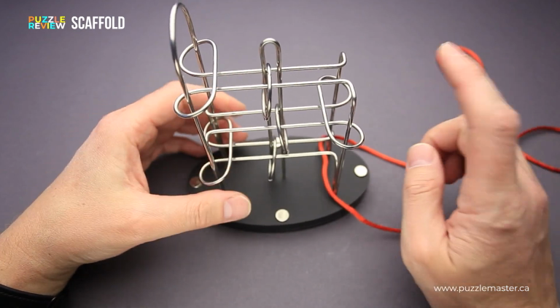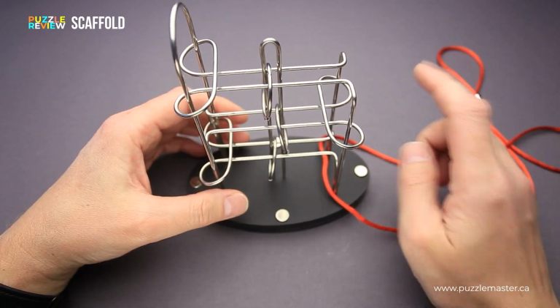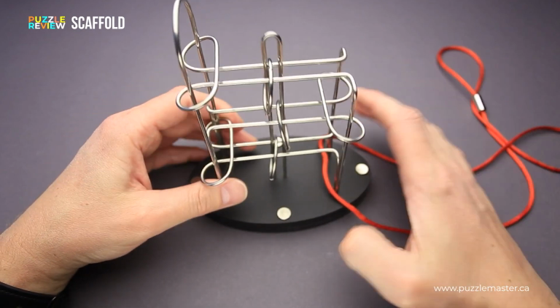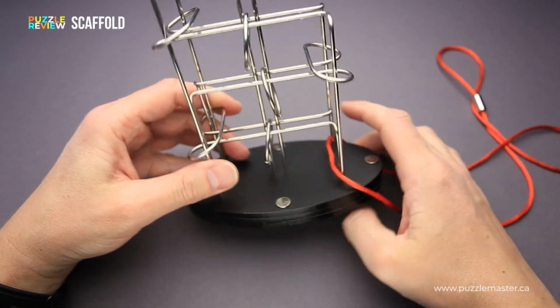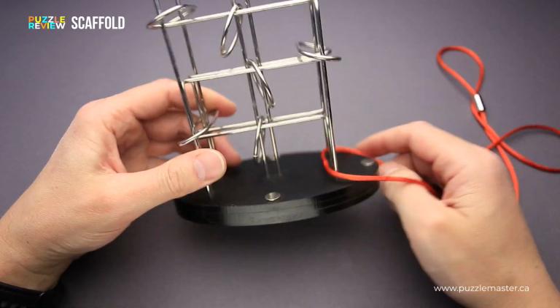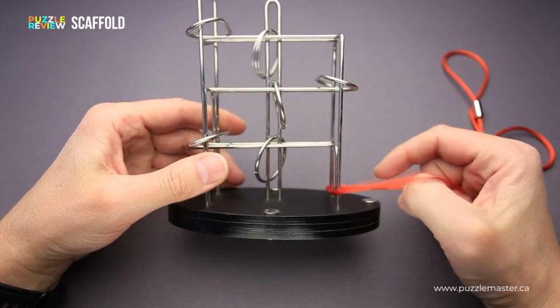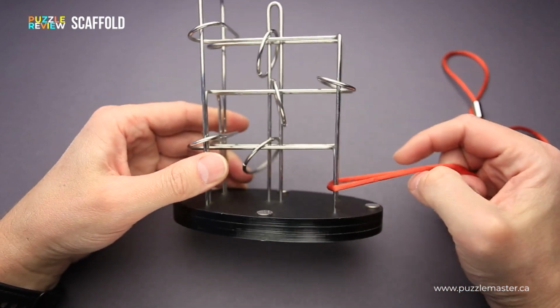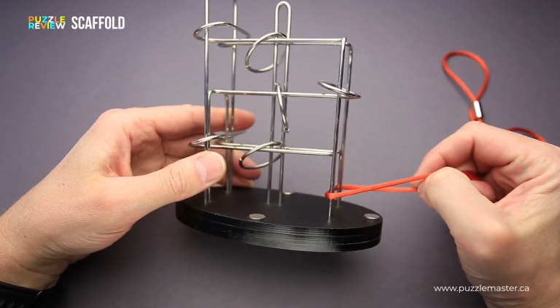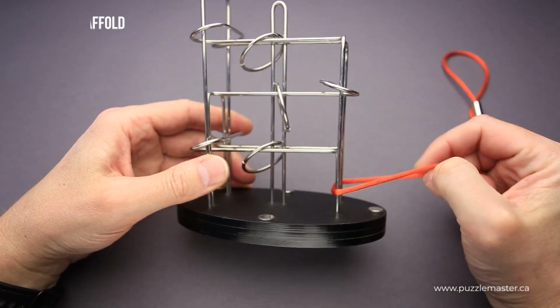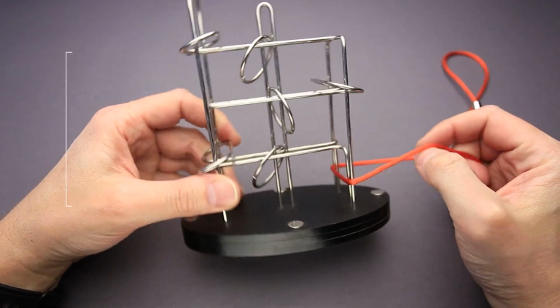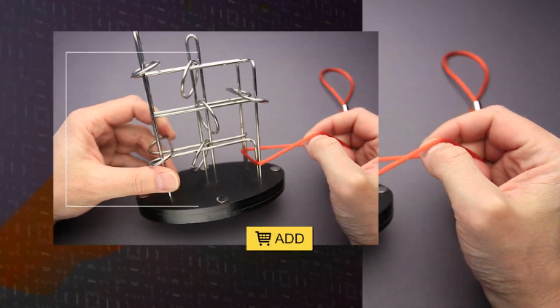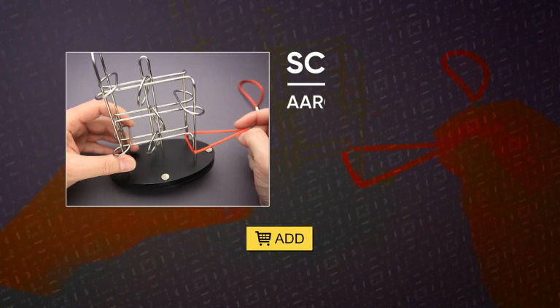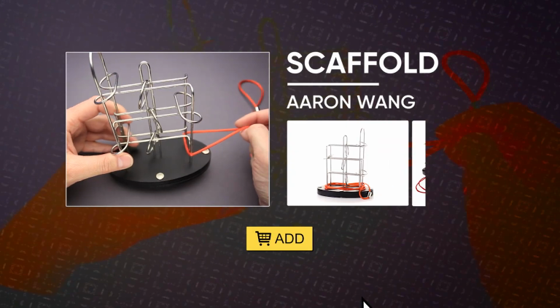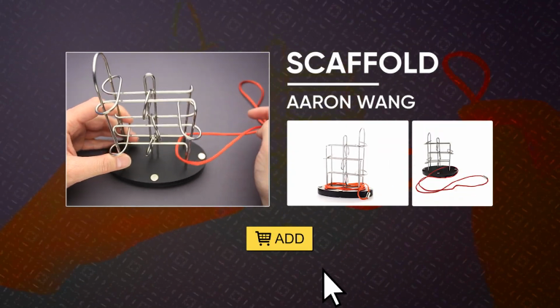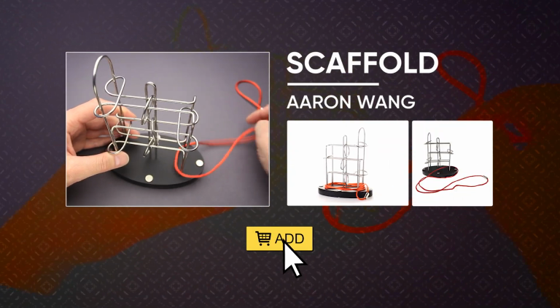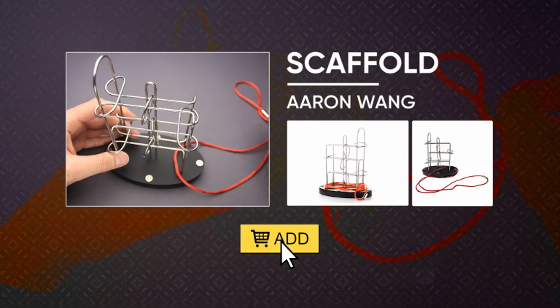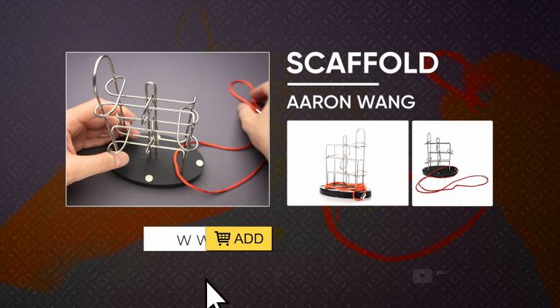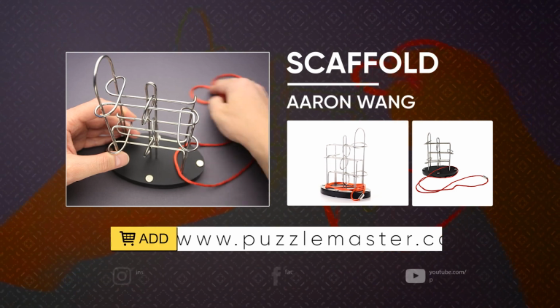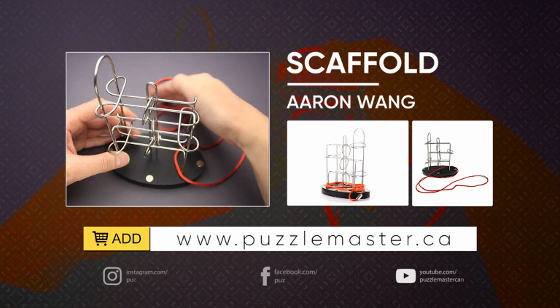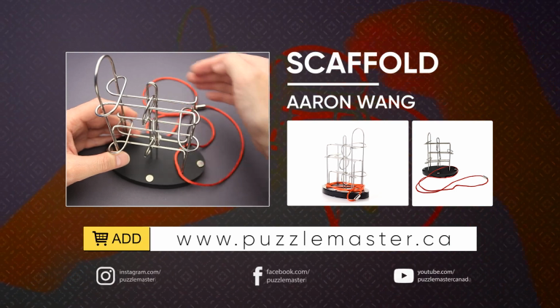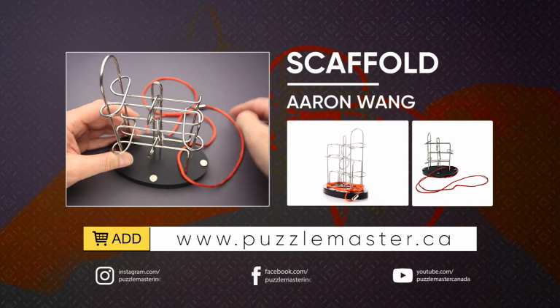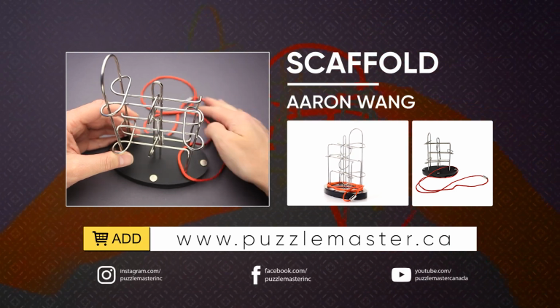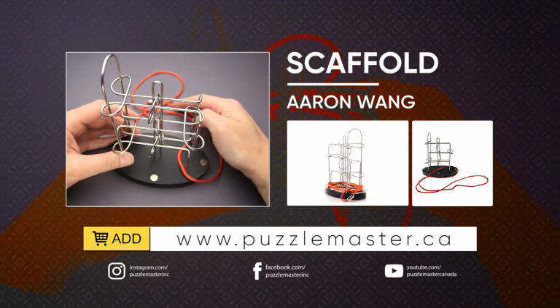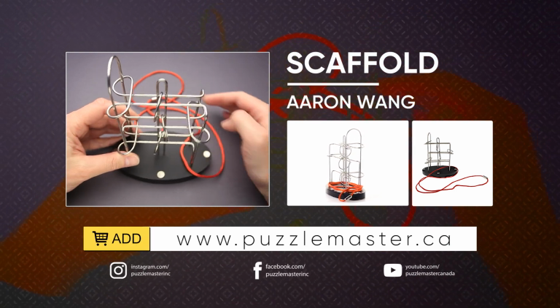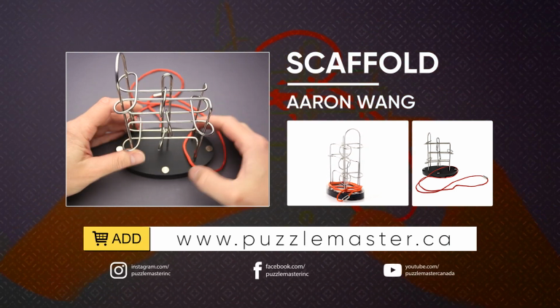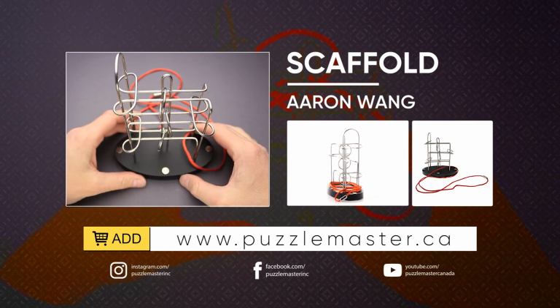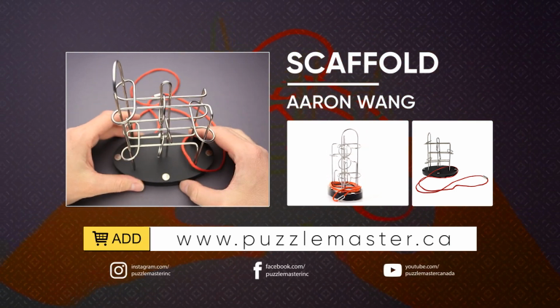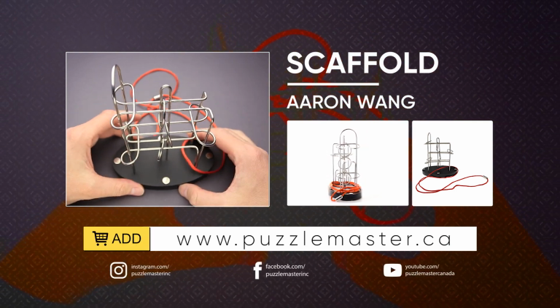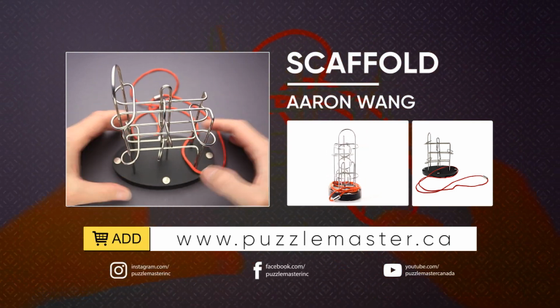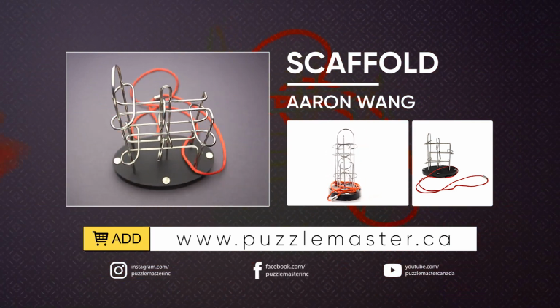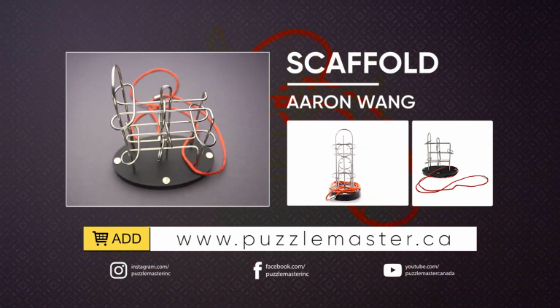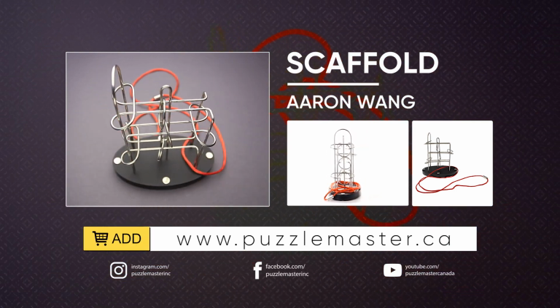If you like the Scaffold puzzle and you want to buy it, go to puzzlemaster.ca. Thank you for watching. See you next time.